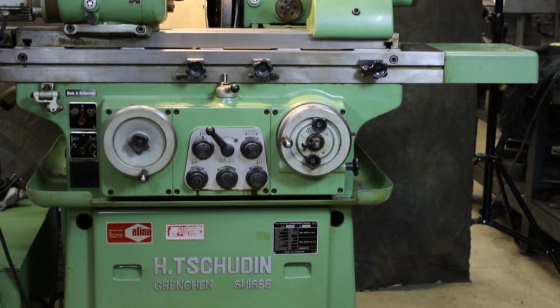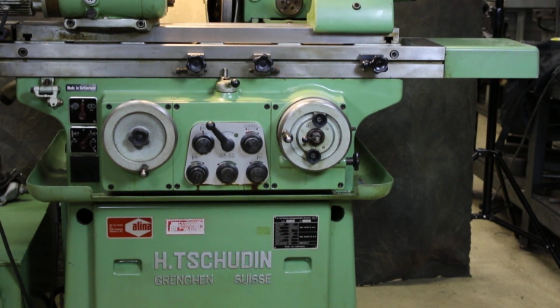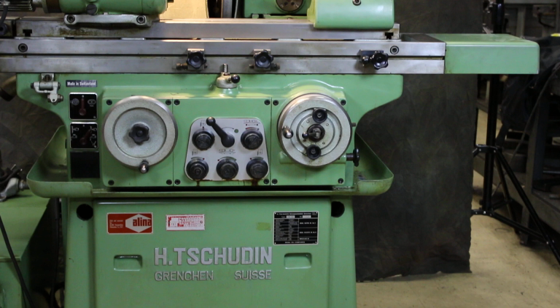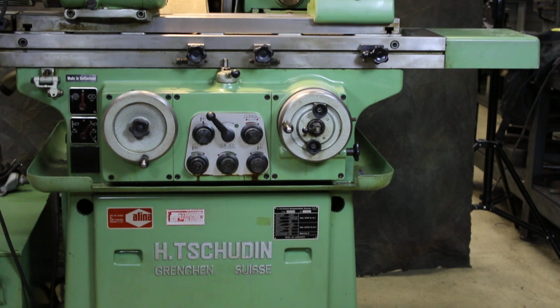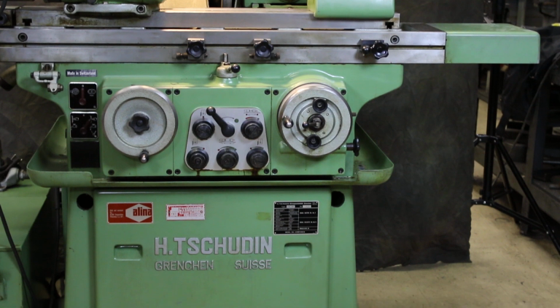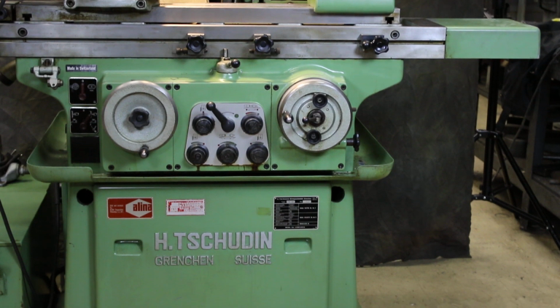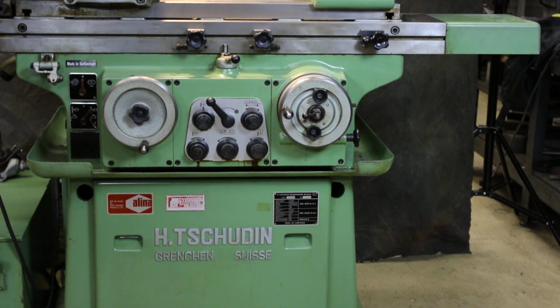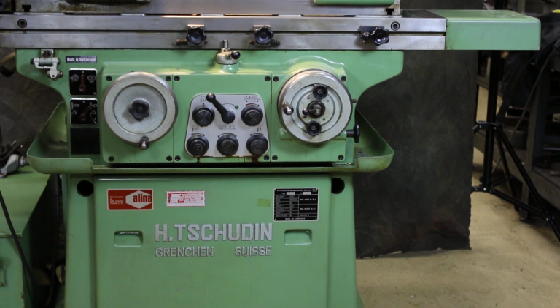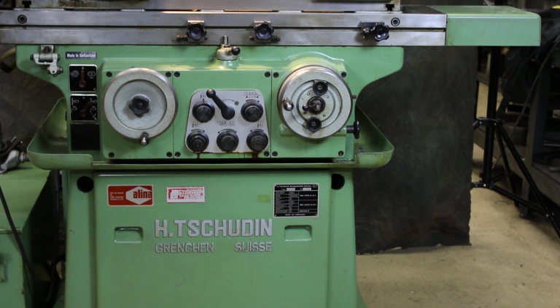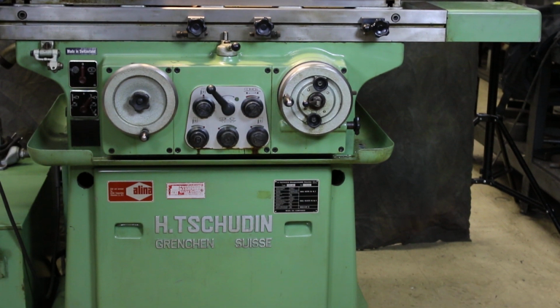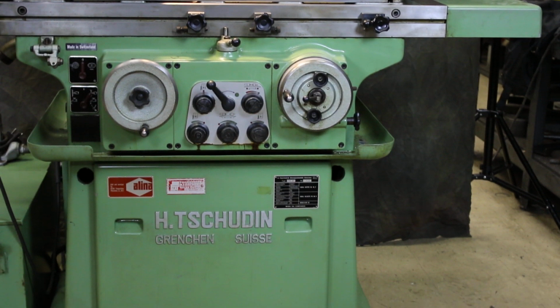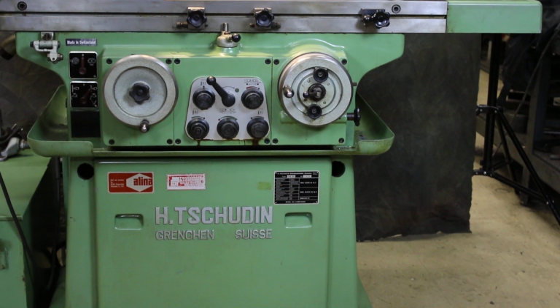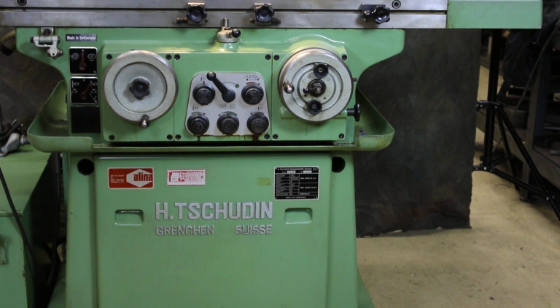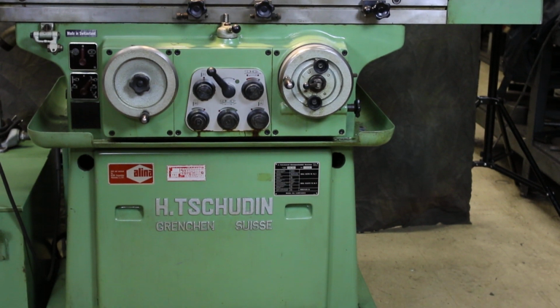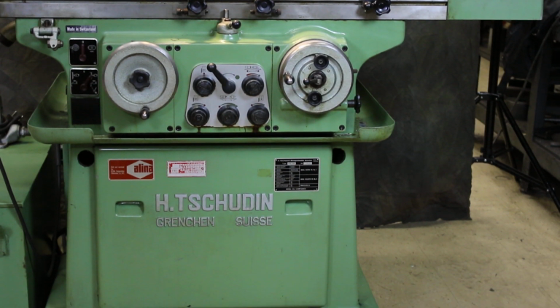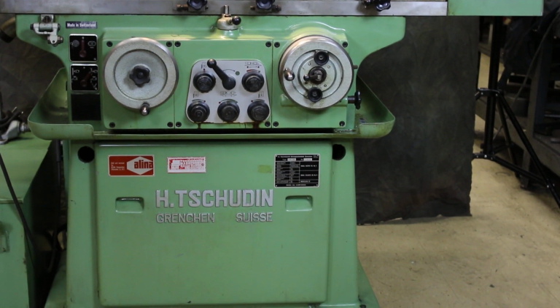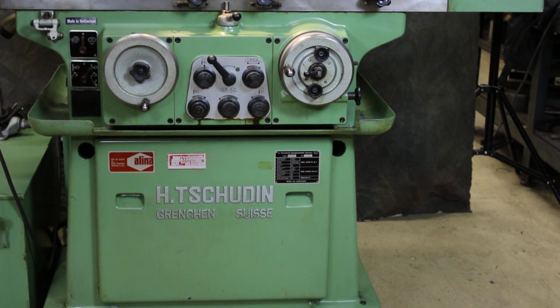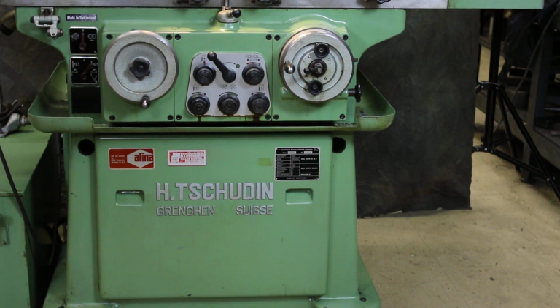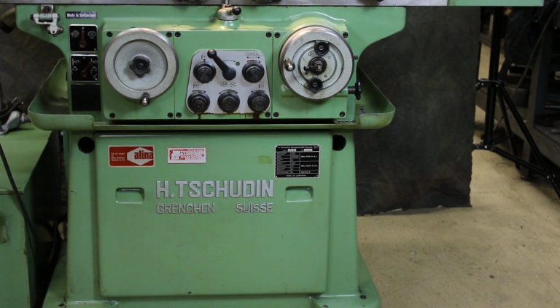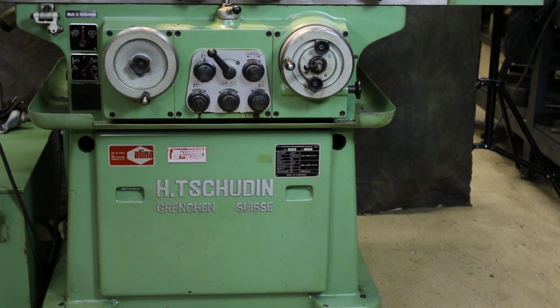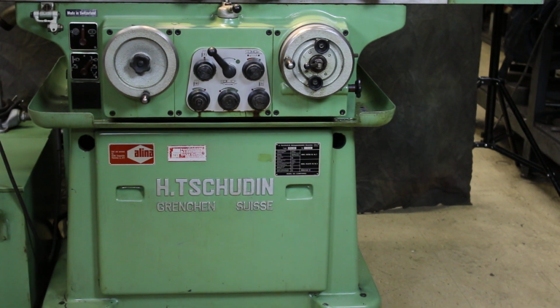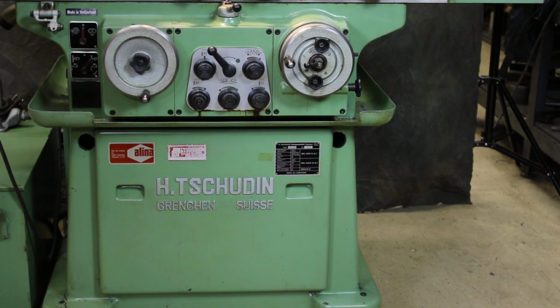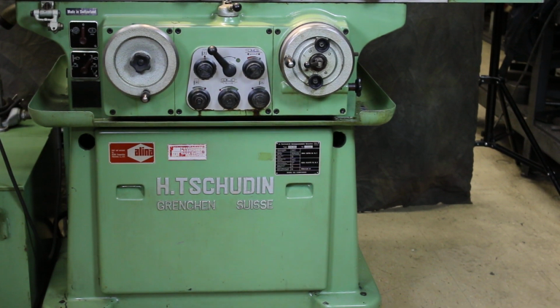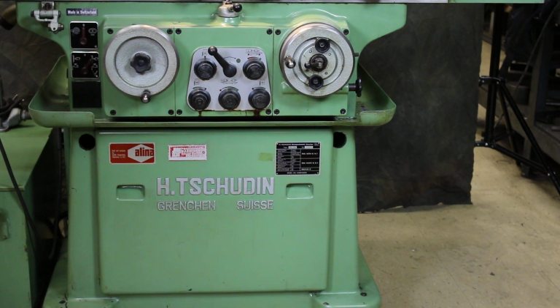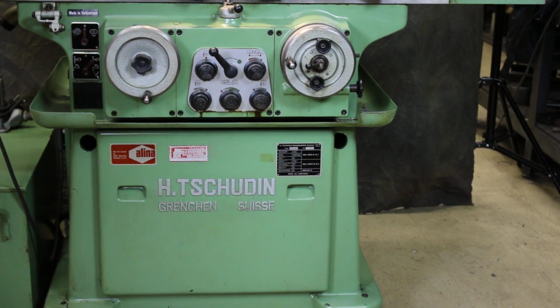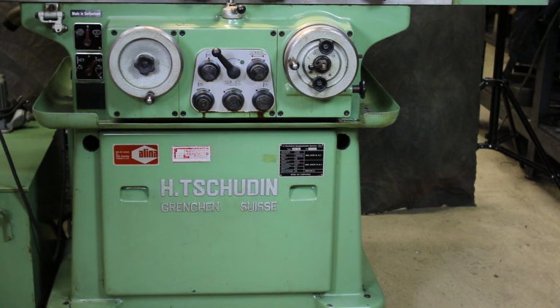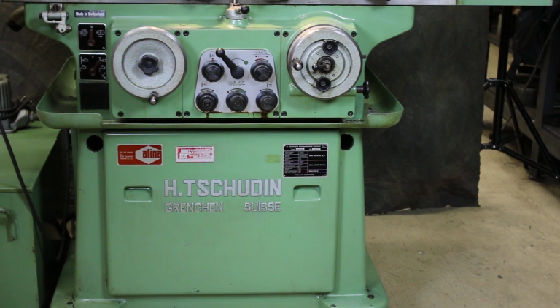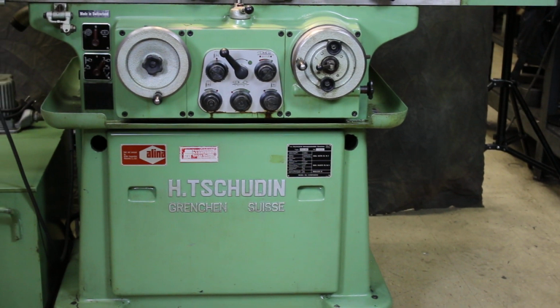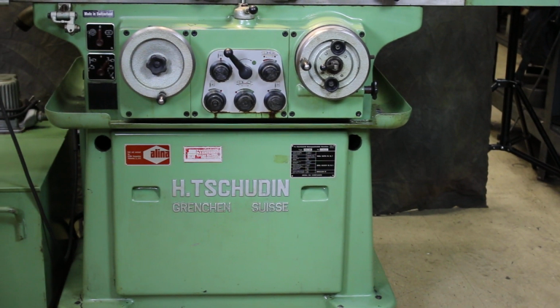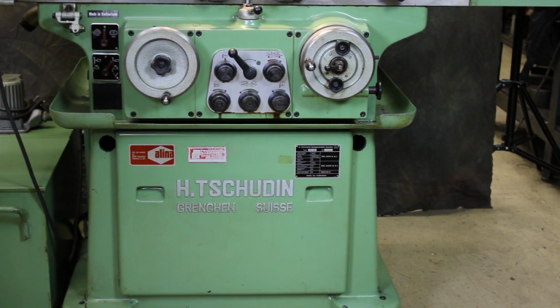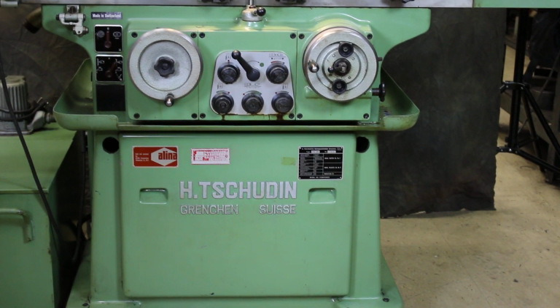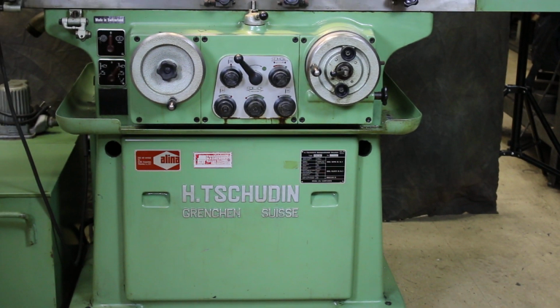The family name is Tschudin, and in Europe that's what they would call this machine.